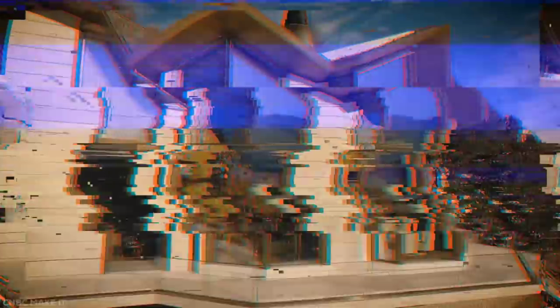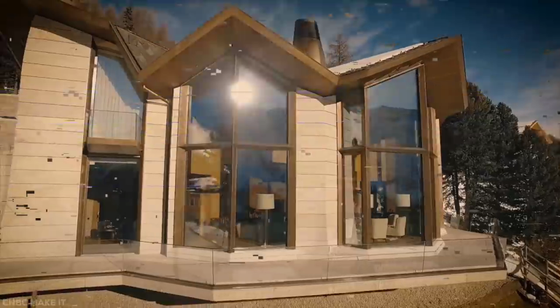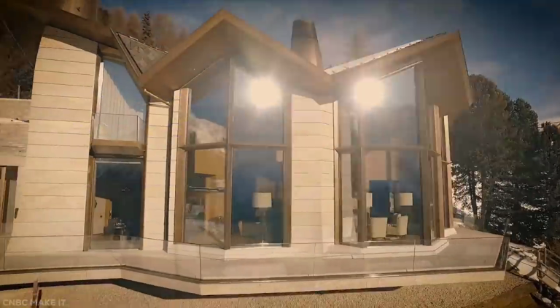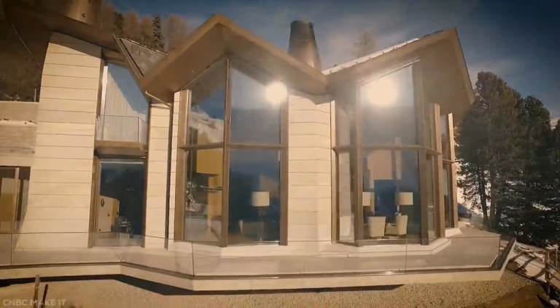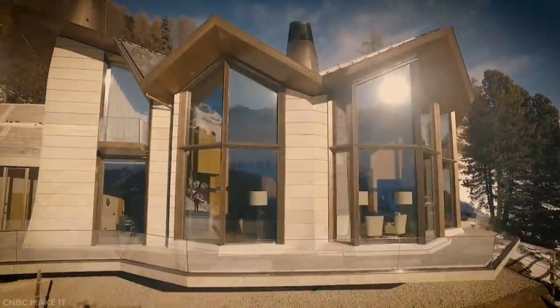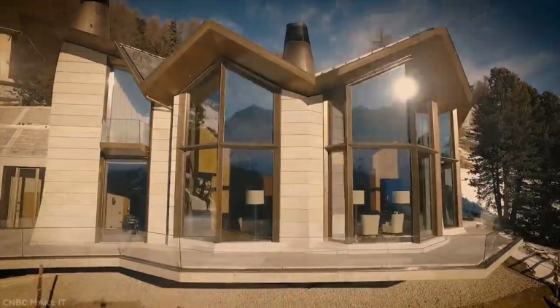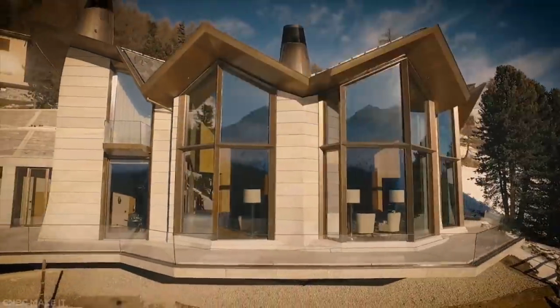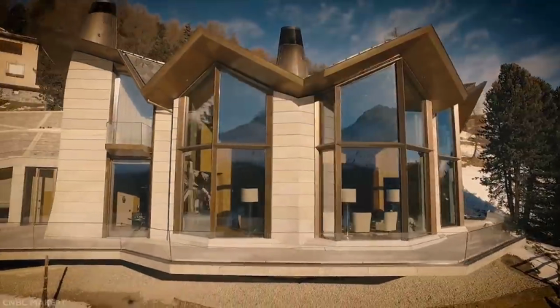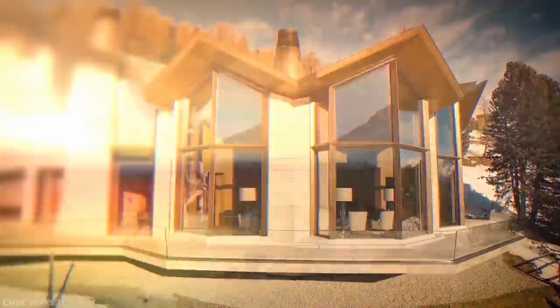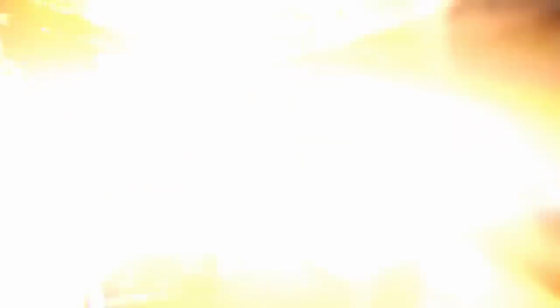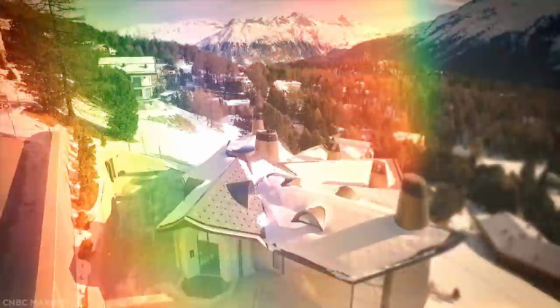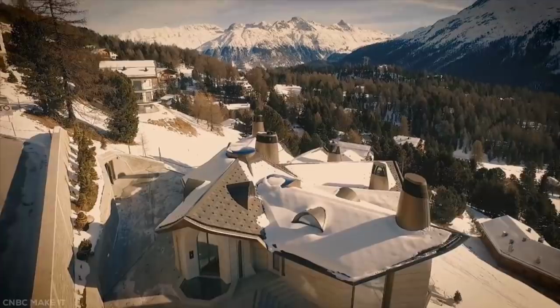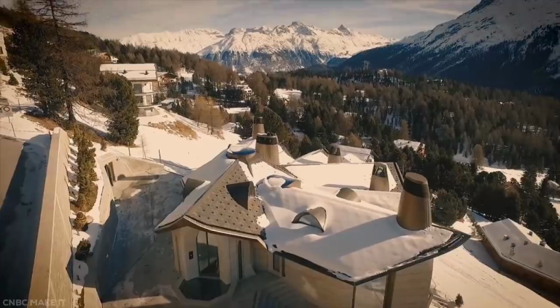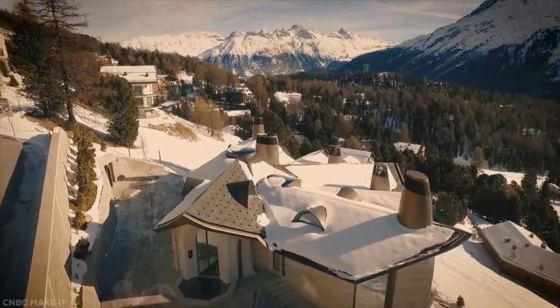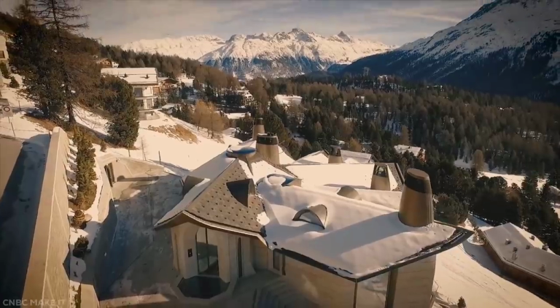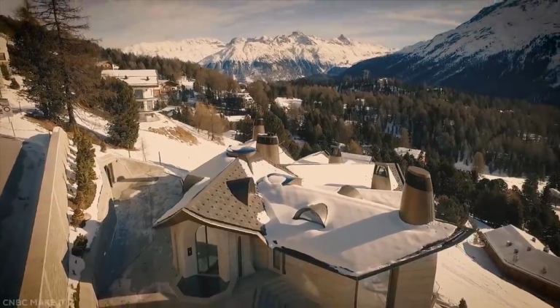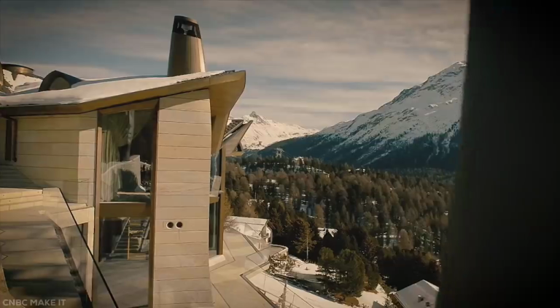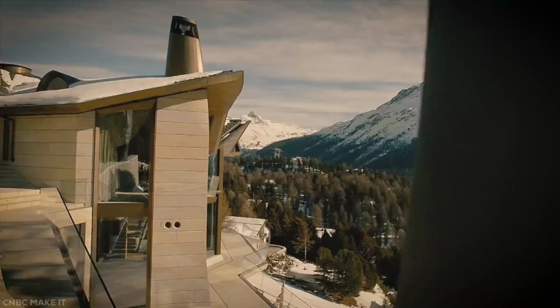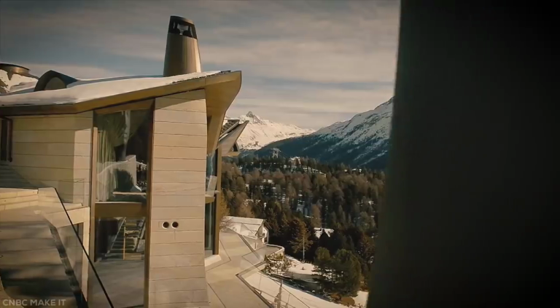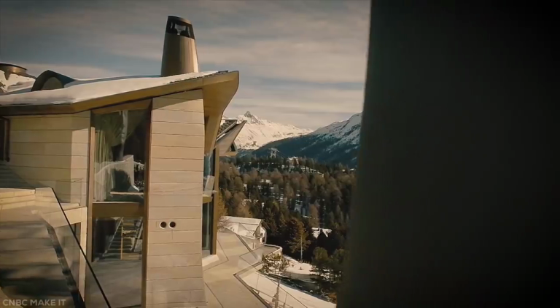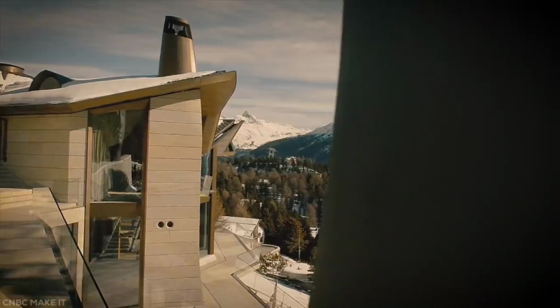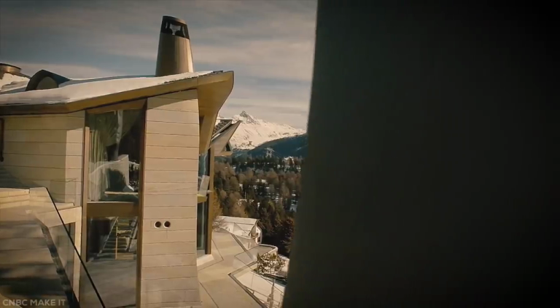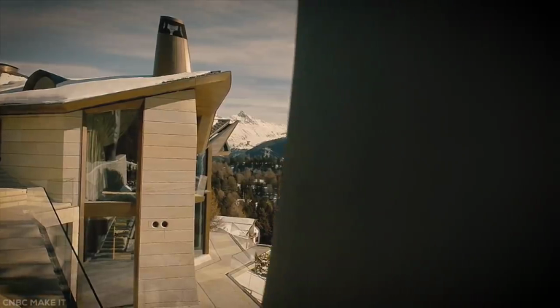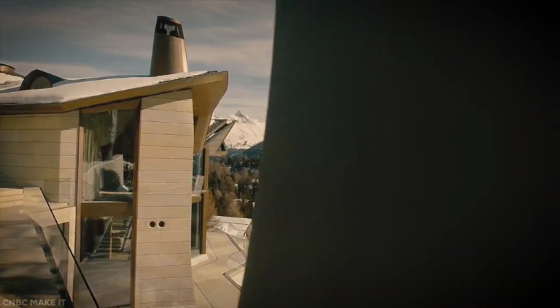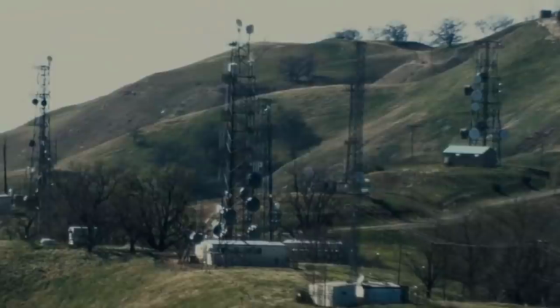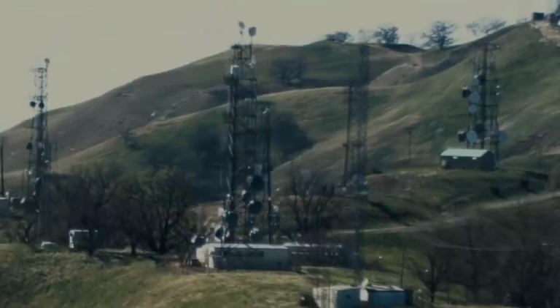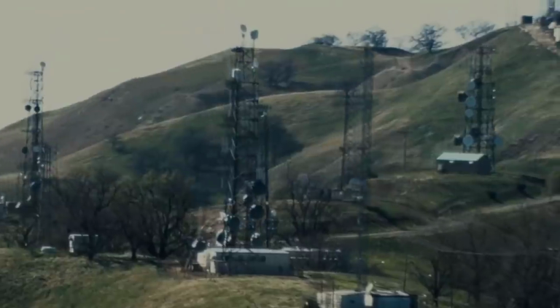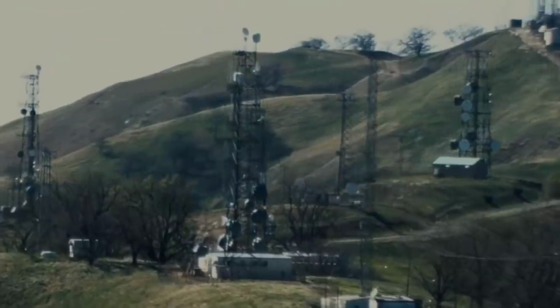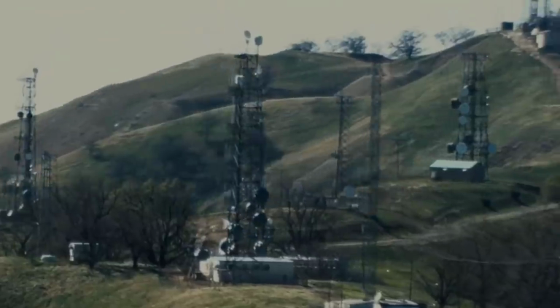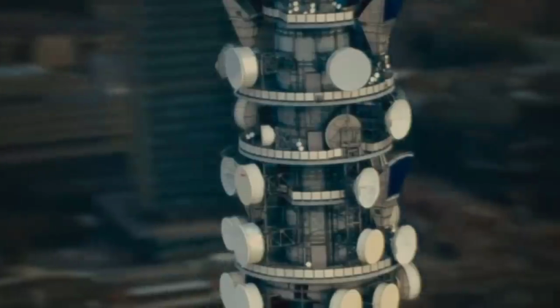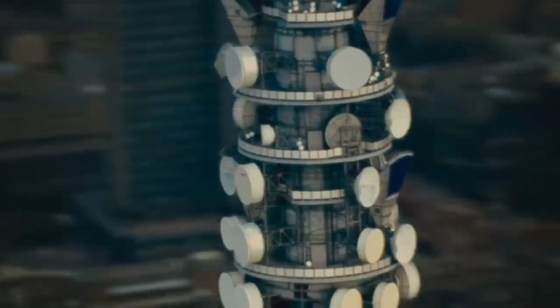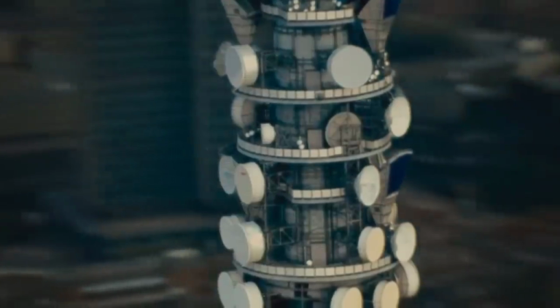Actually, you could probably just go there to have fun. After all, you're living it up while the rest of the world is swarmed by the living dead.